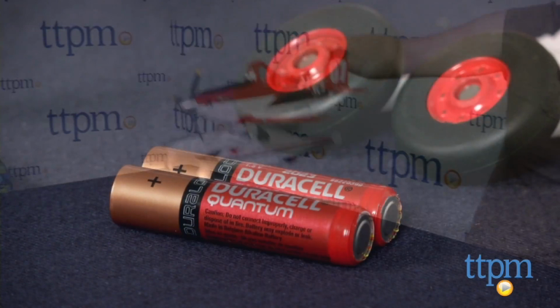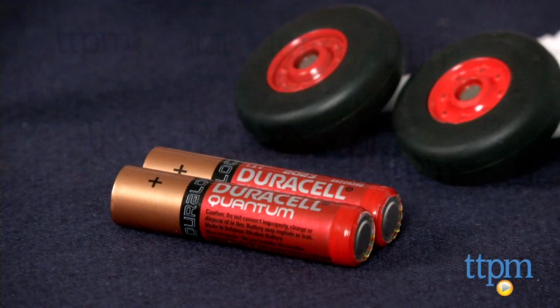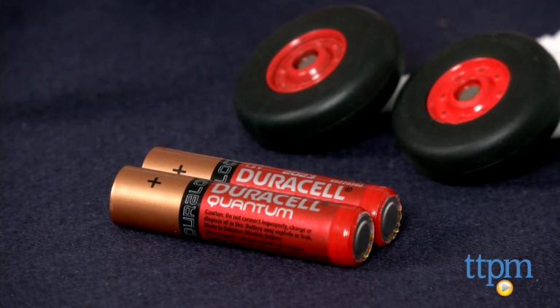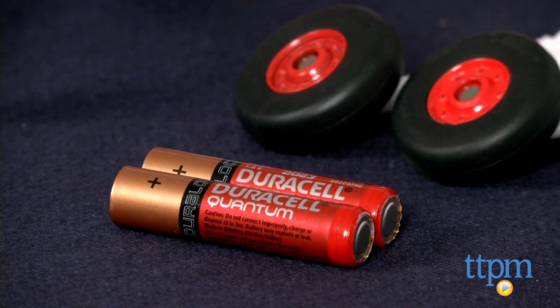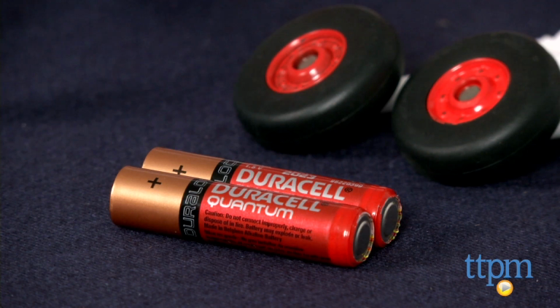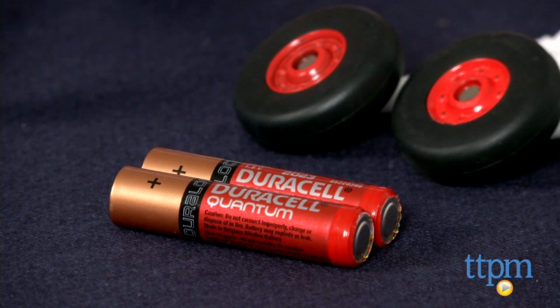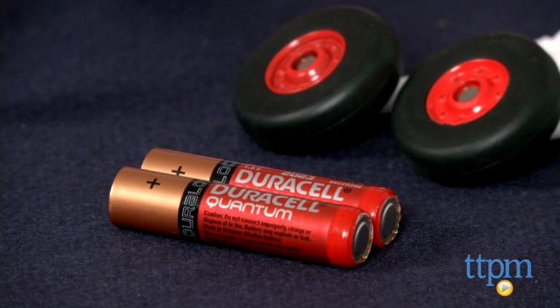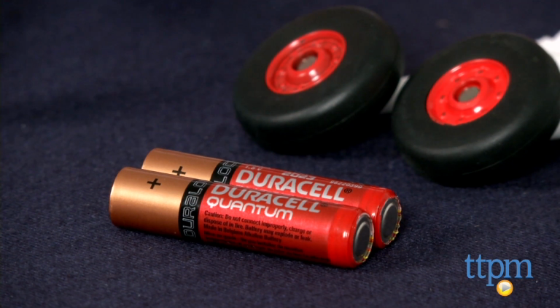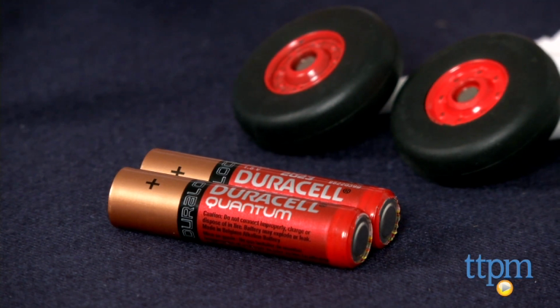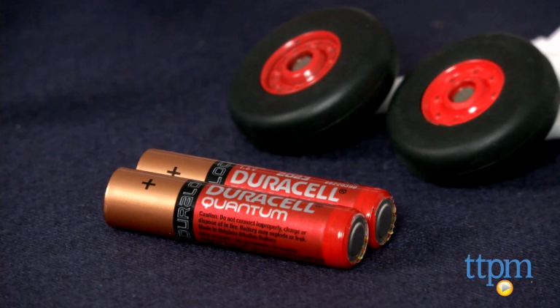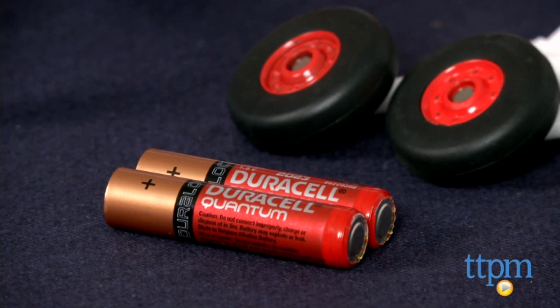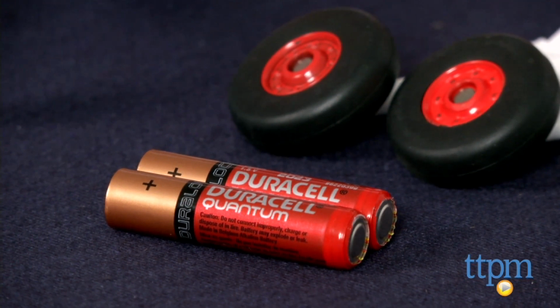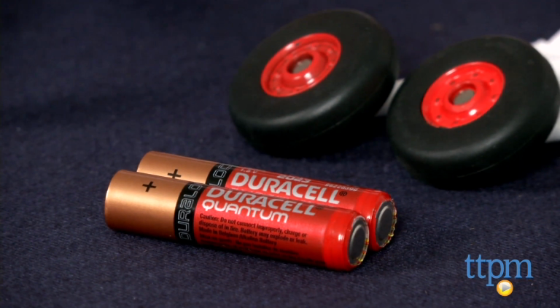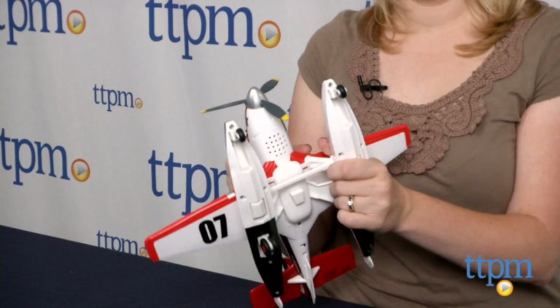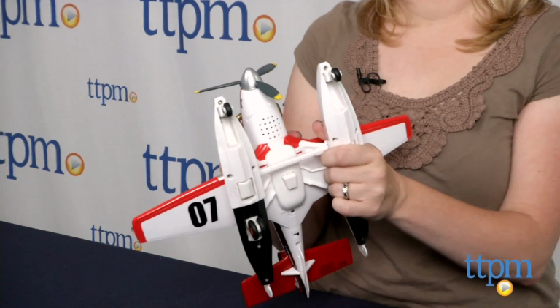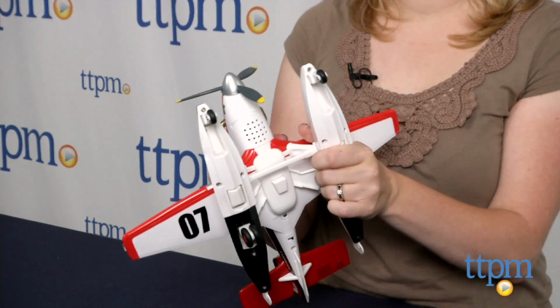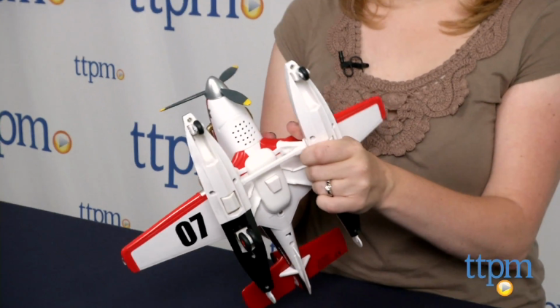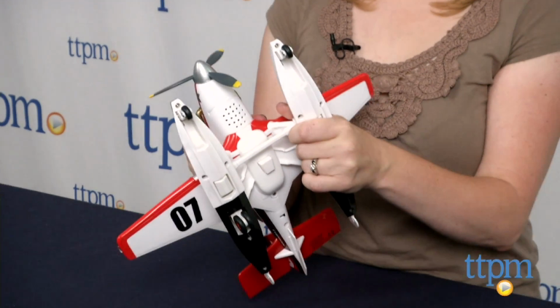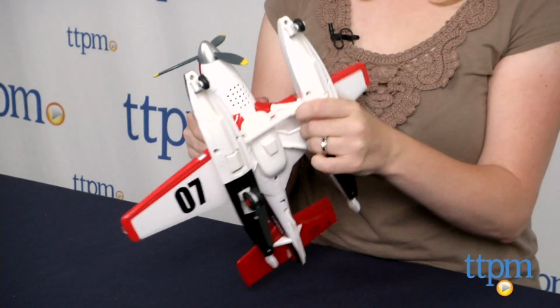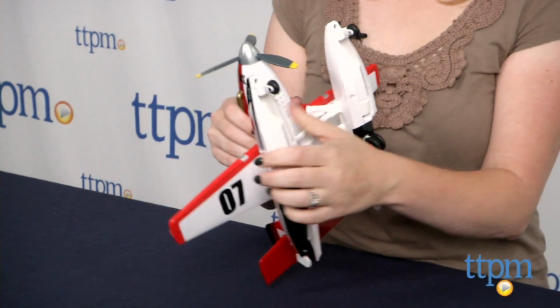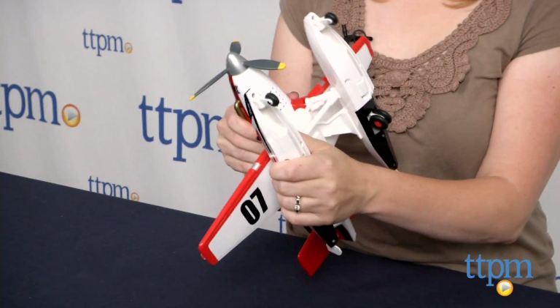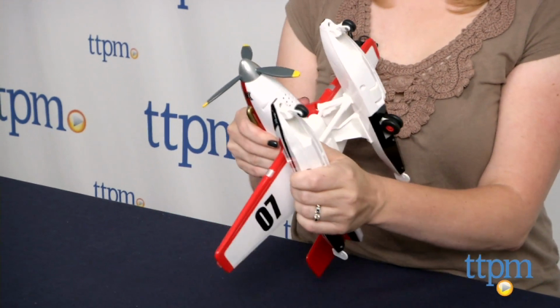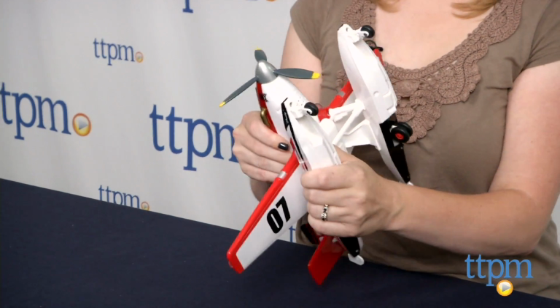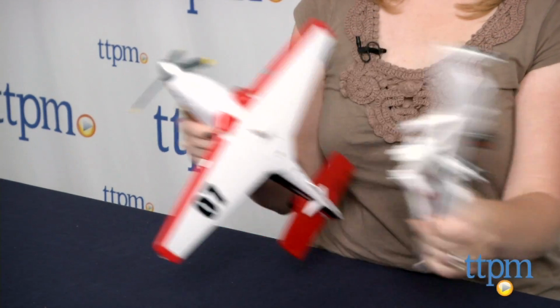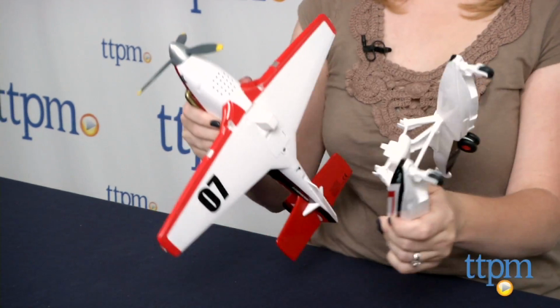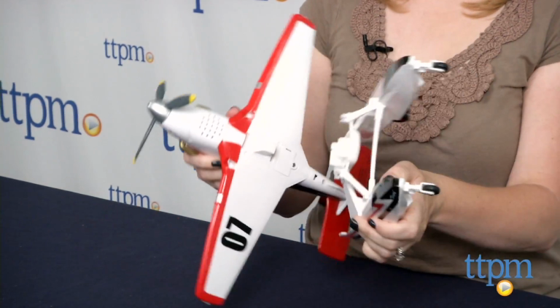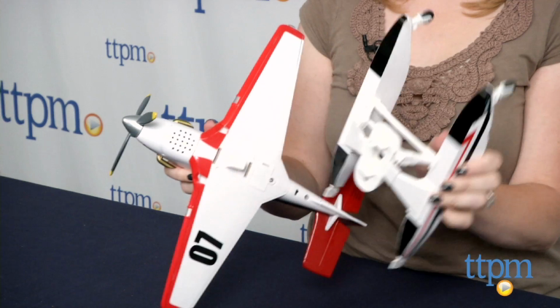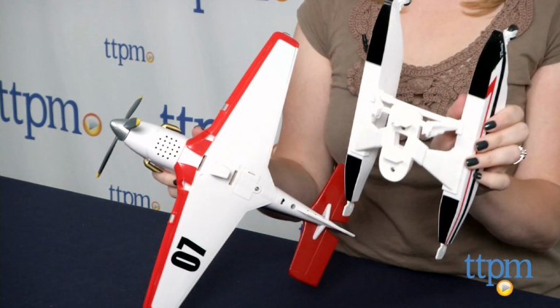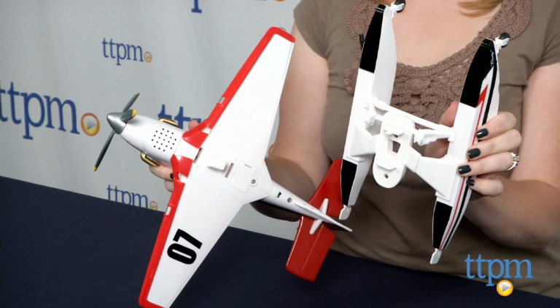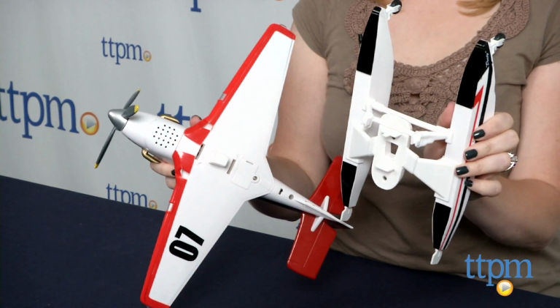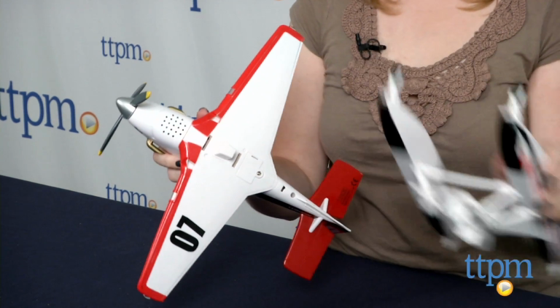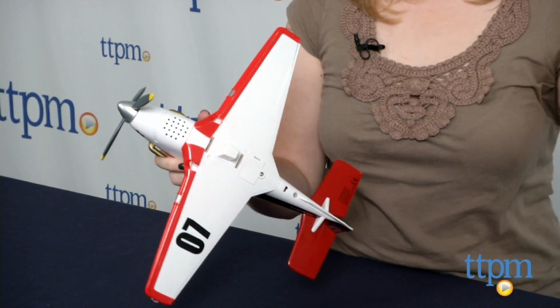The plane comes with two AAA batteries which power the in-store Try Me feature, so it's recommended that you replace them before you play for best results.